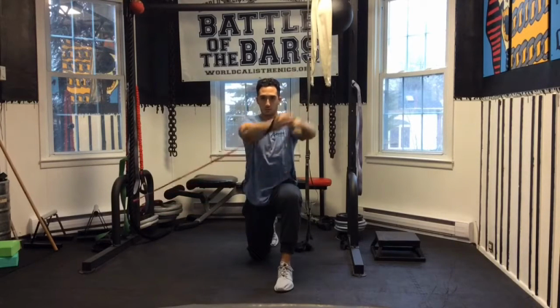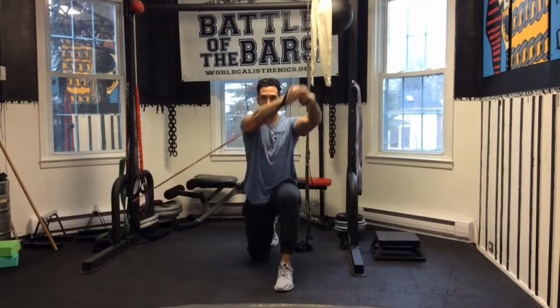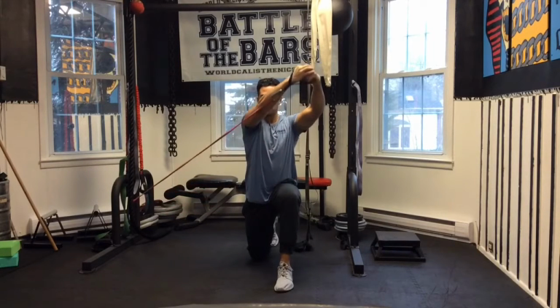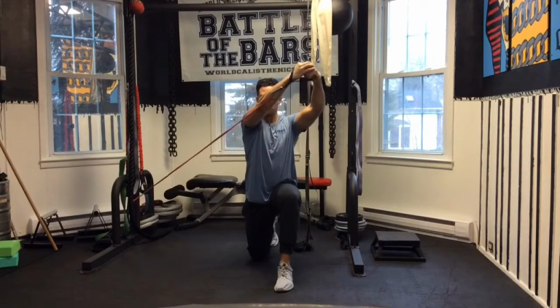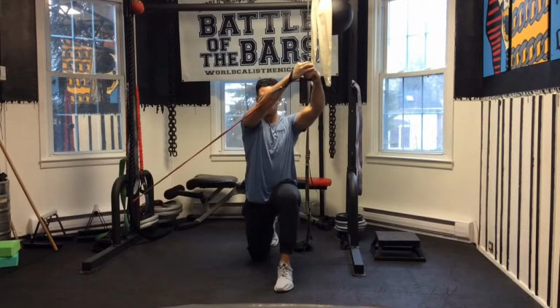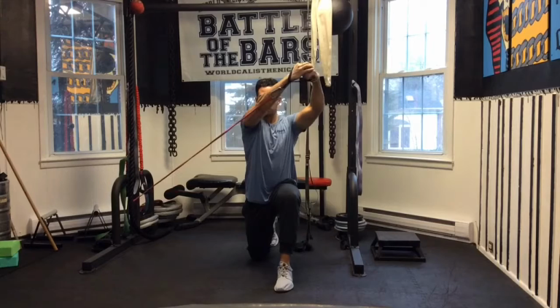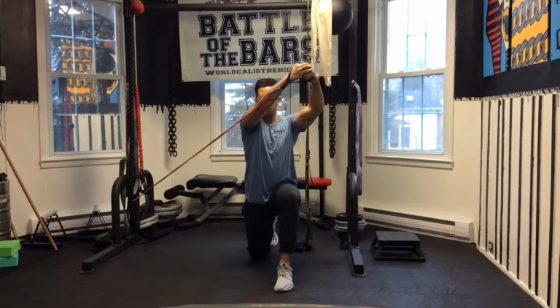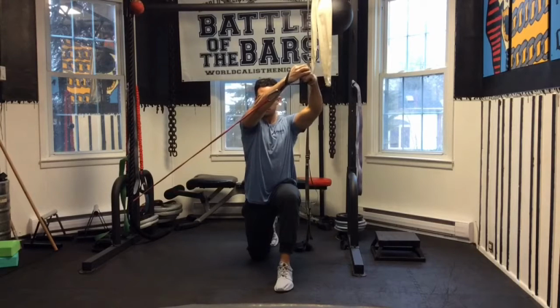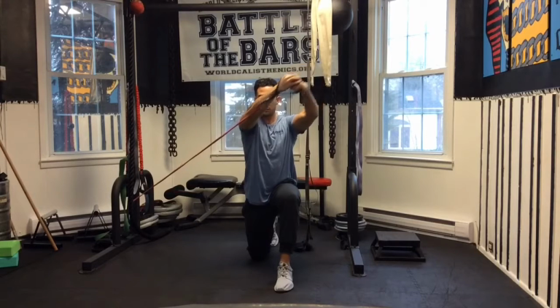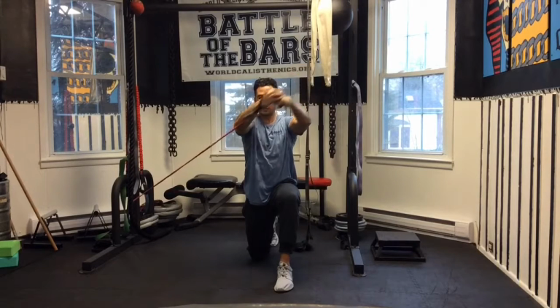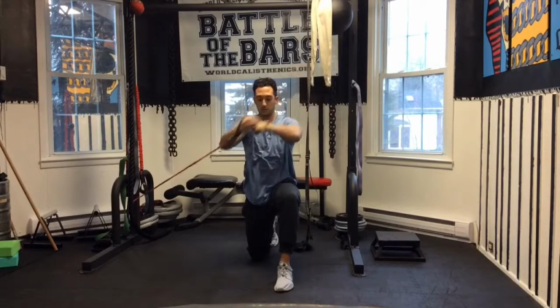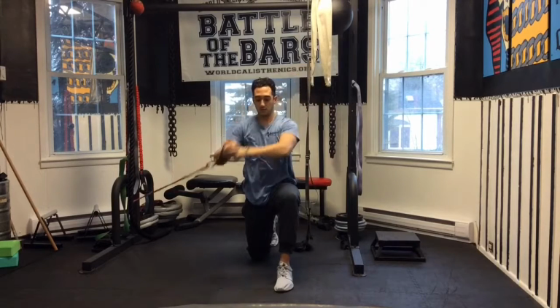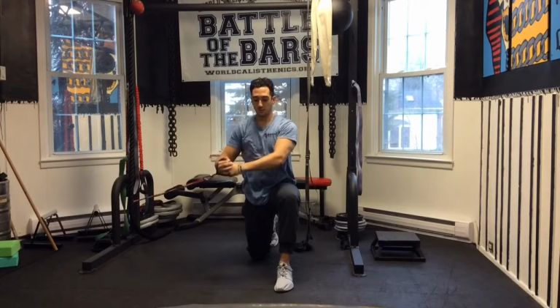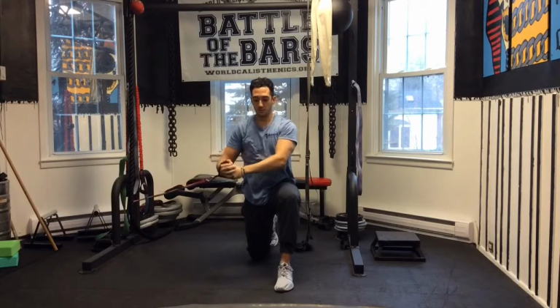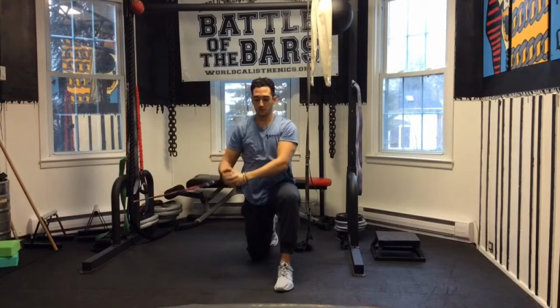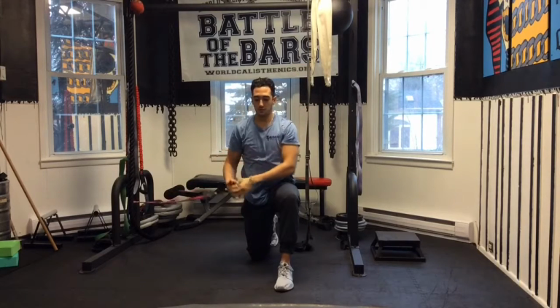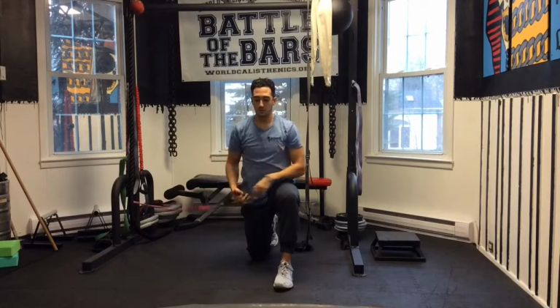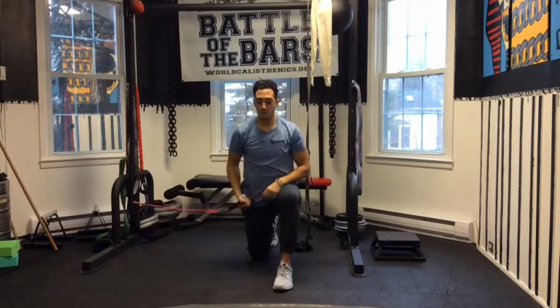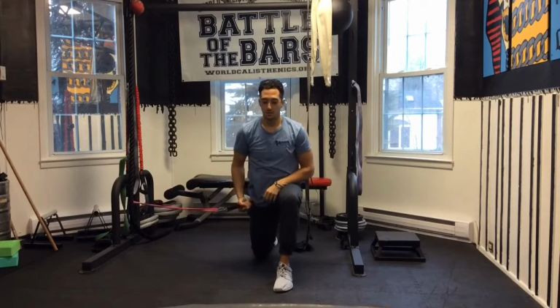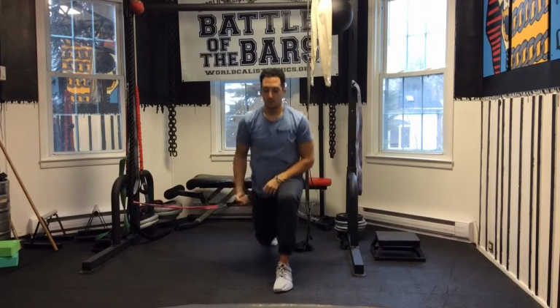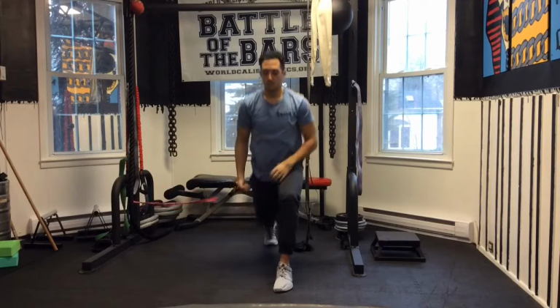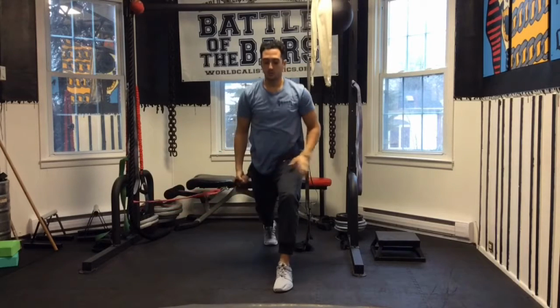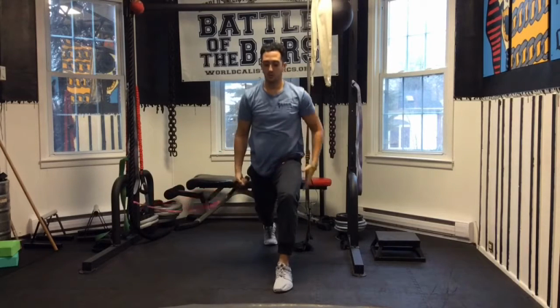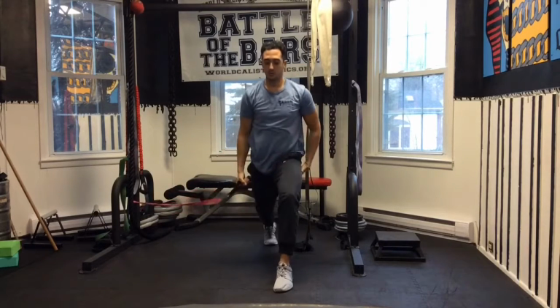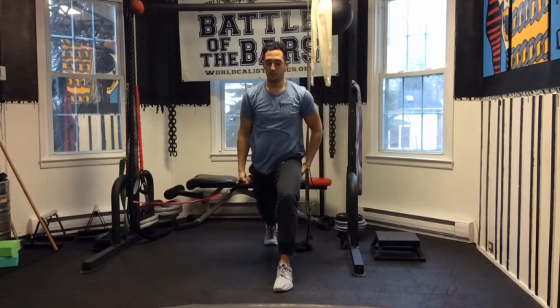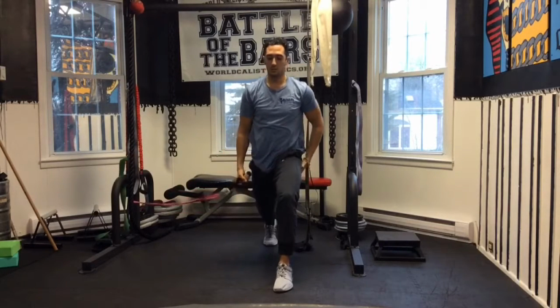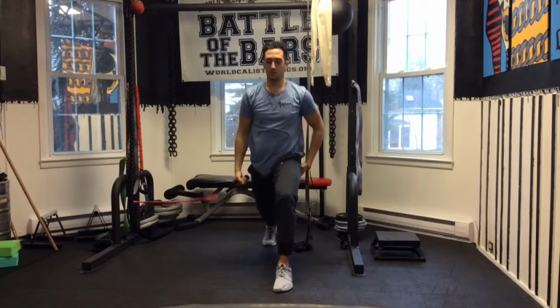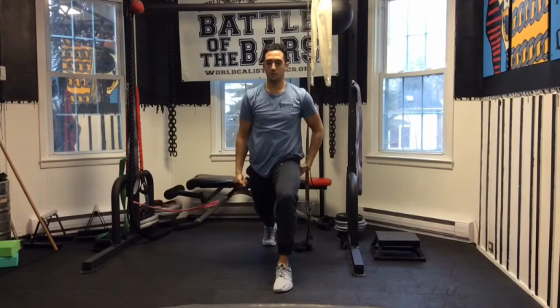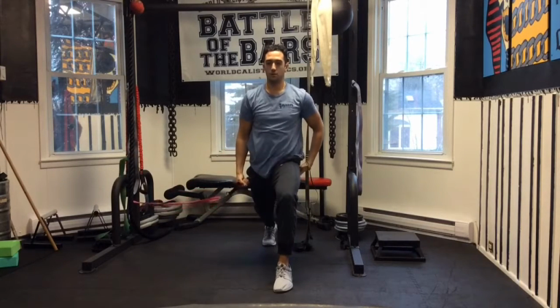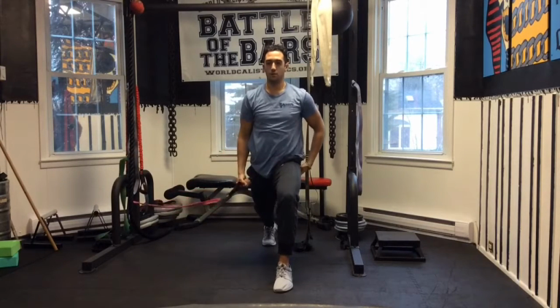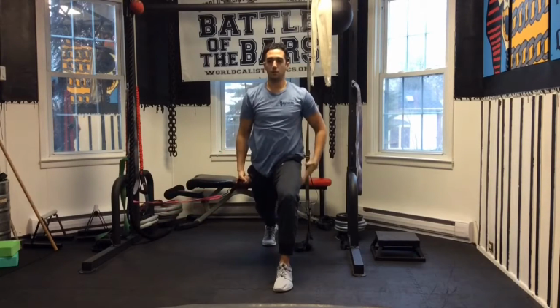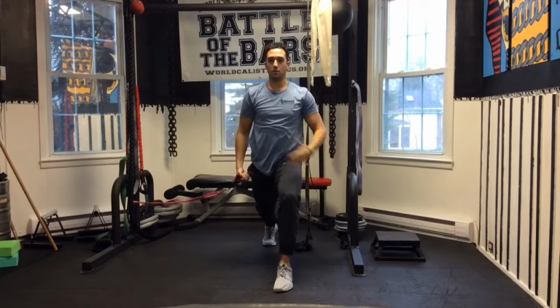This exercise can also be performed in the tall kneel, high lunge, and low lunge positions.